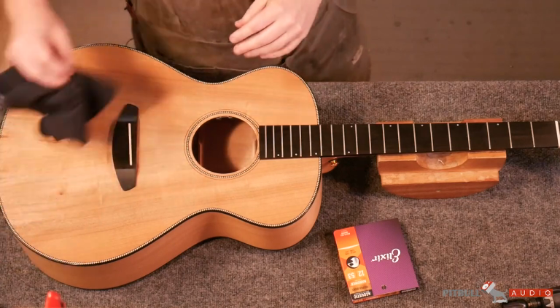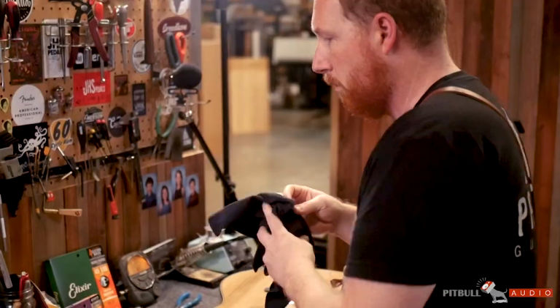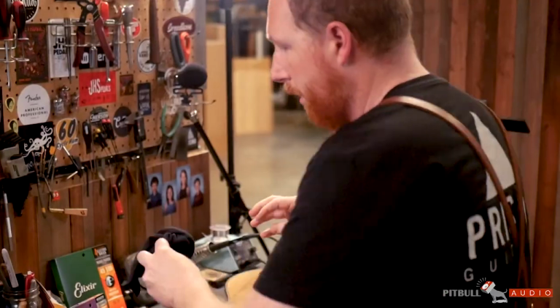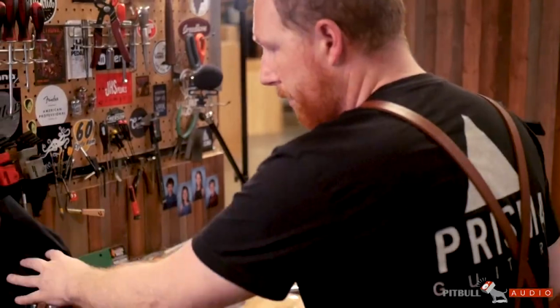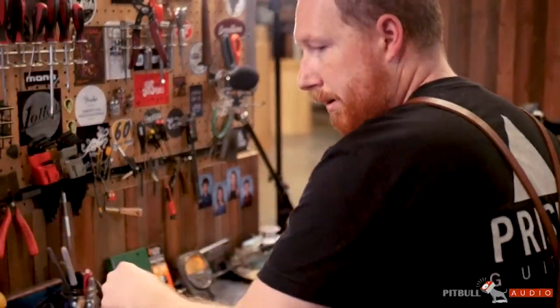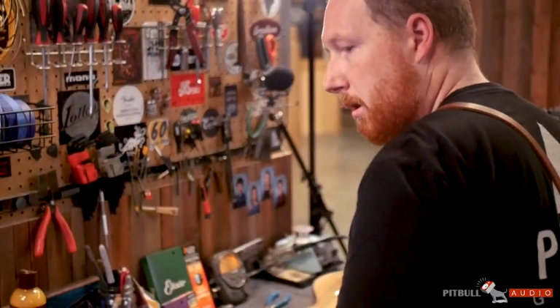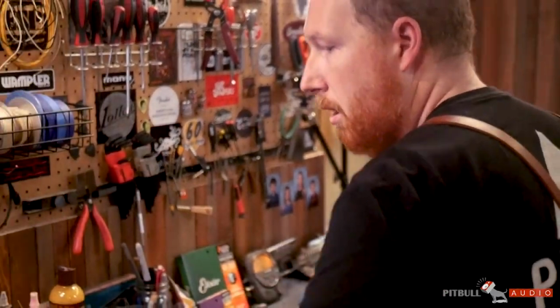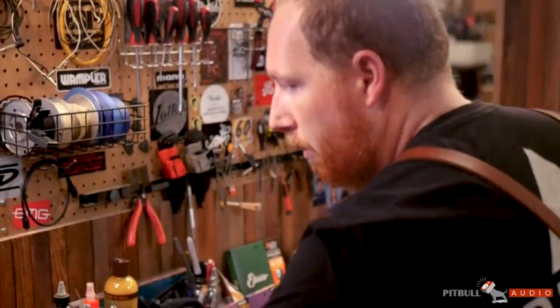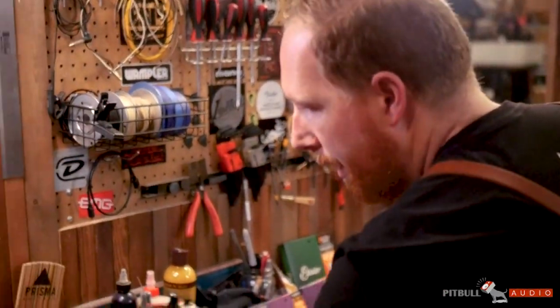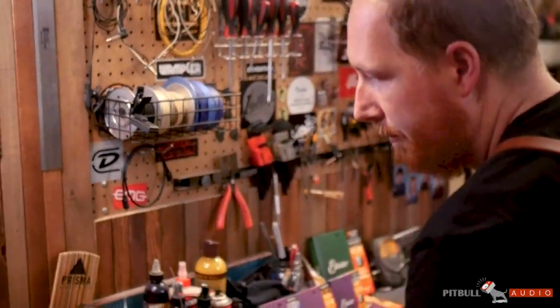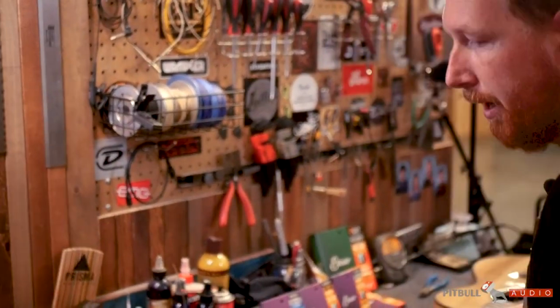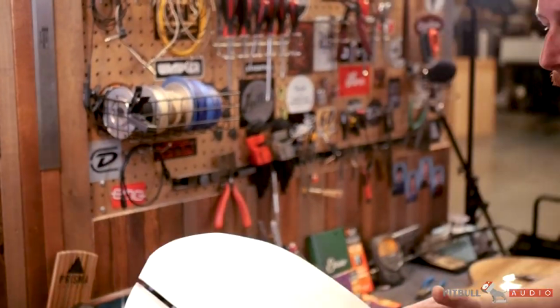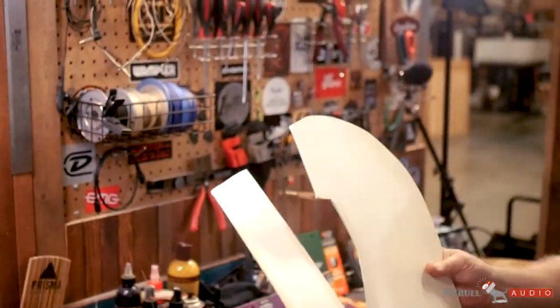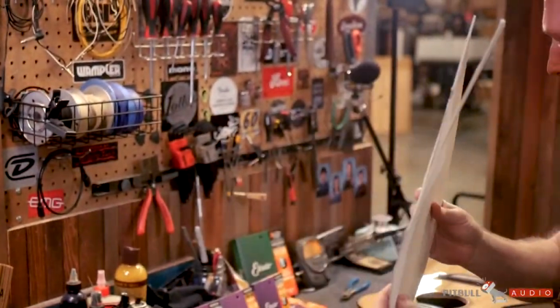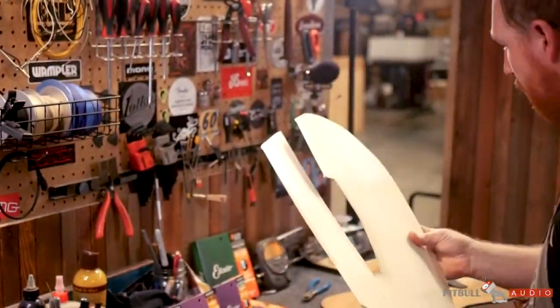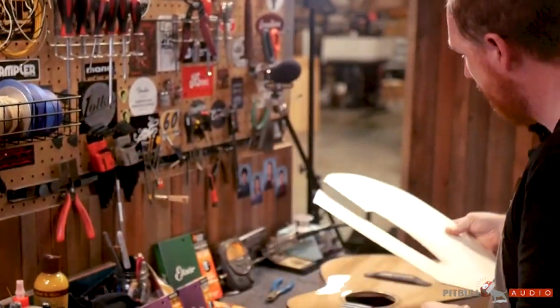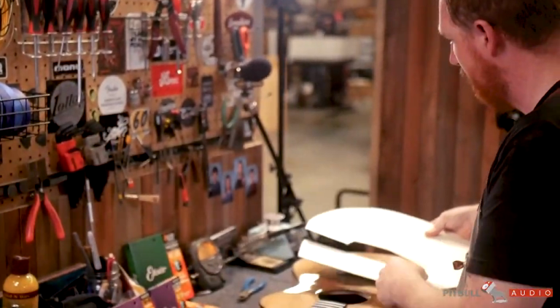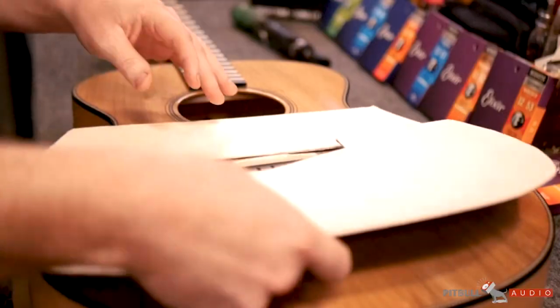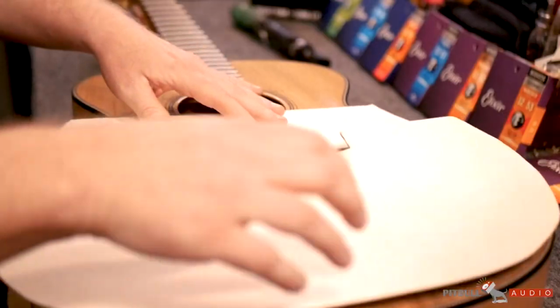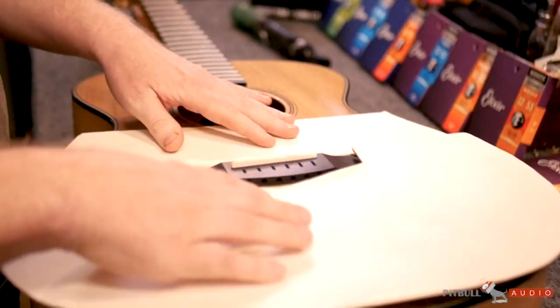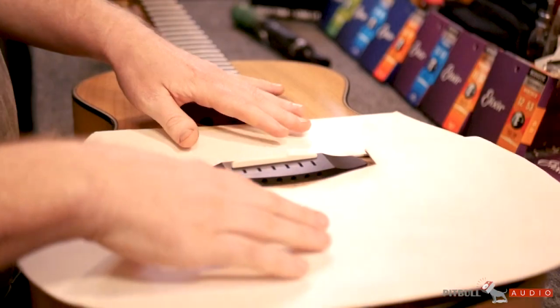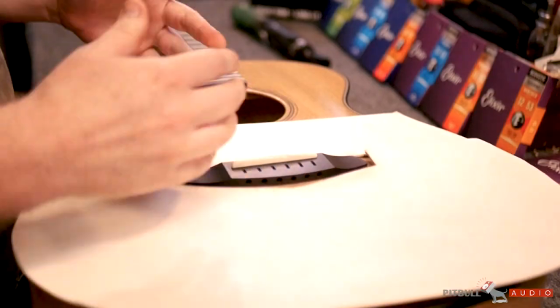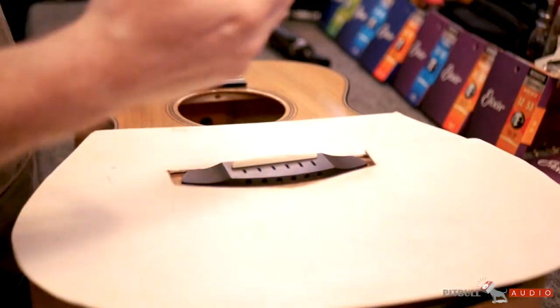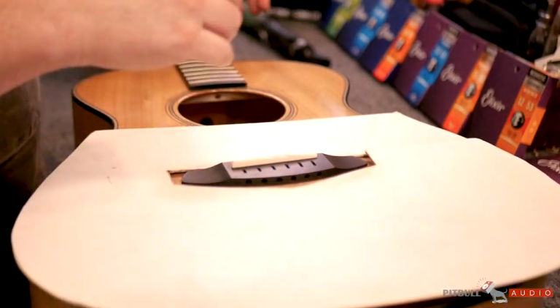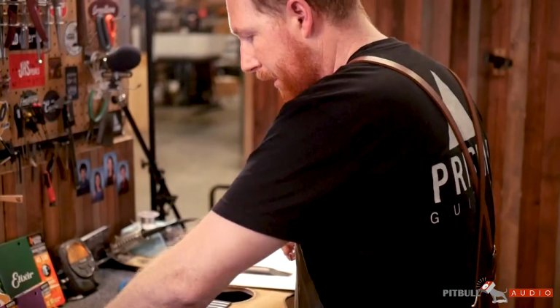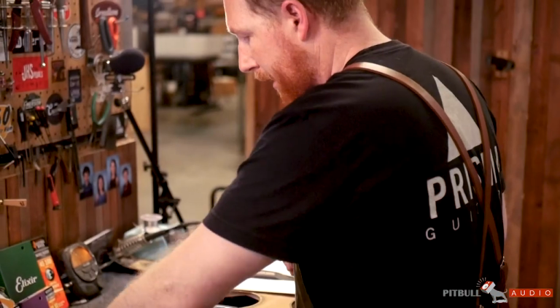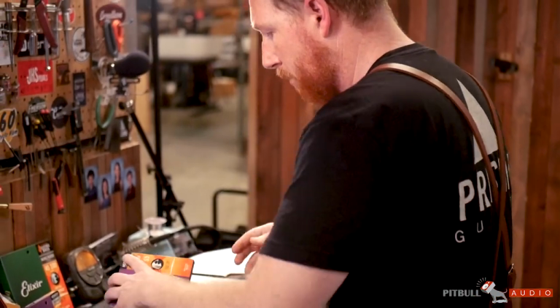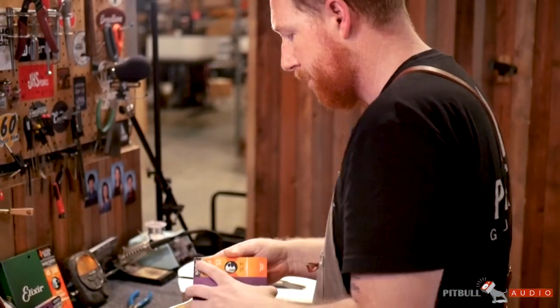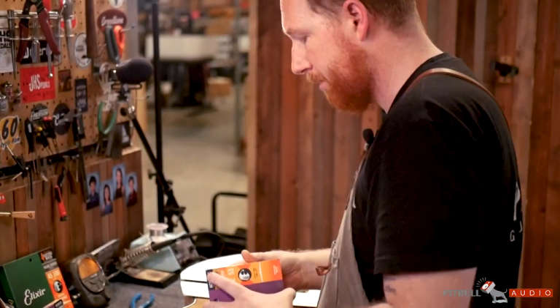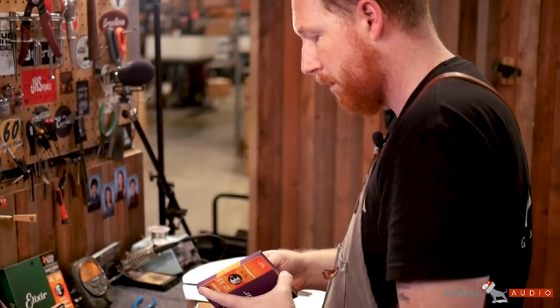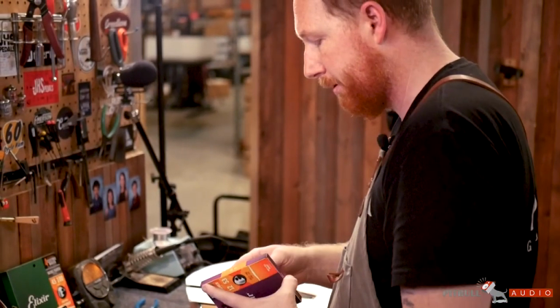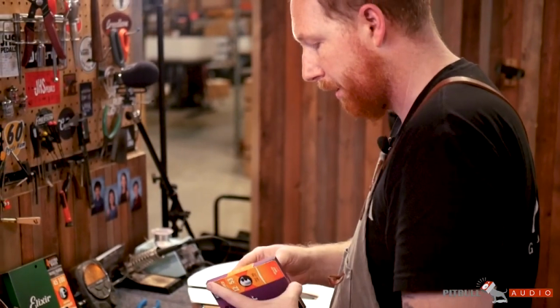So we're going to use a guard that we have made out of poster board, set it here, and we're going to jump into our restring.